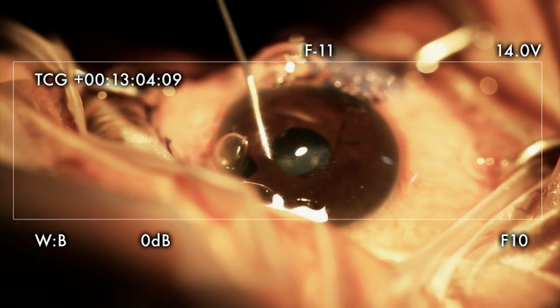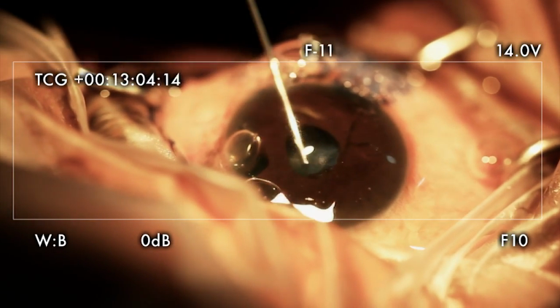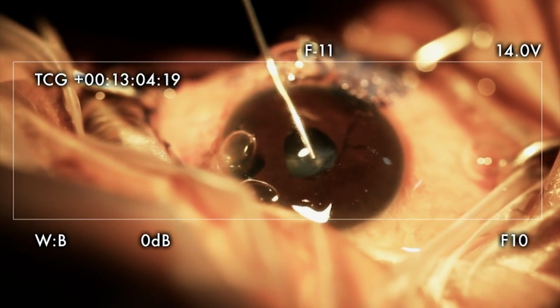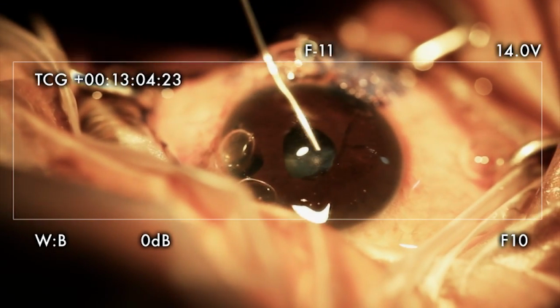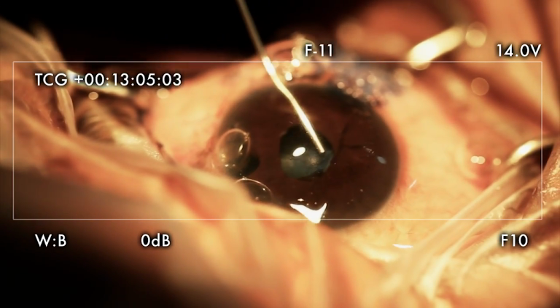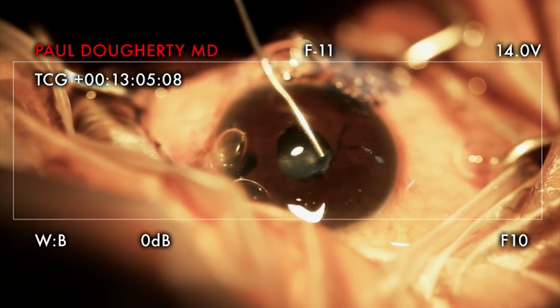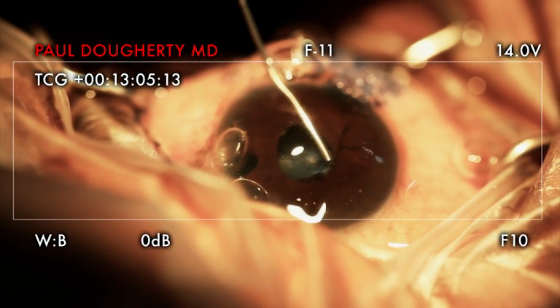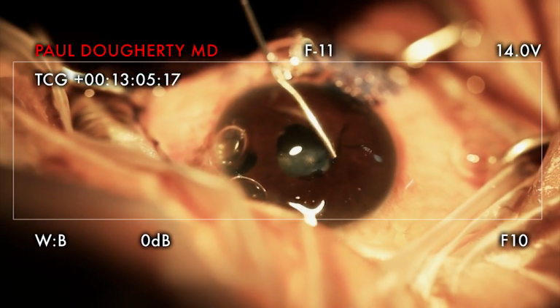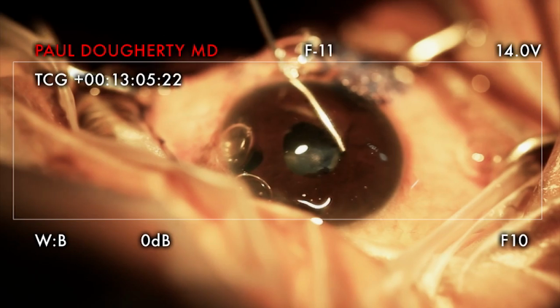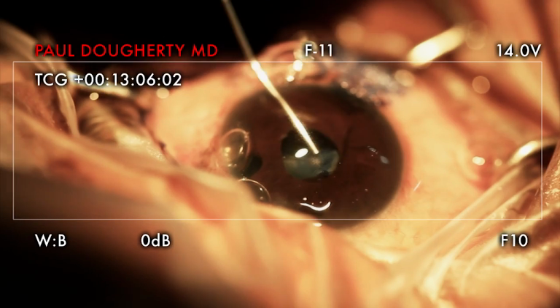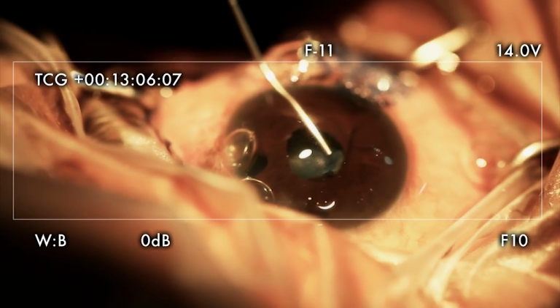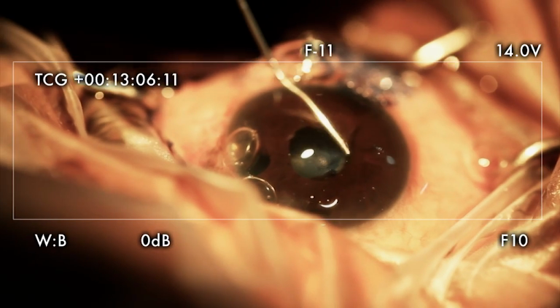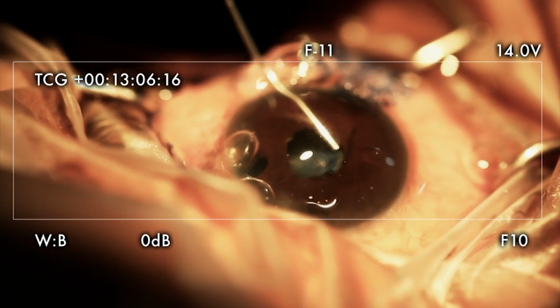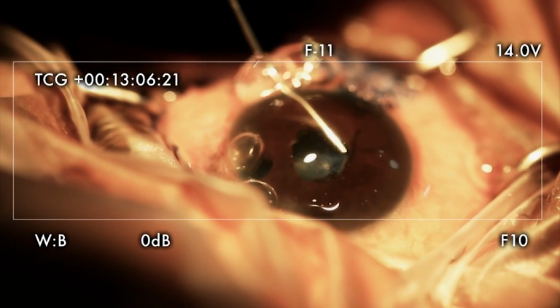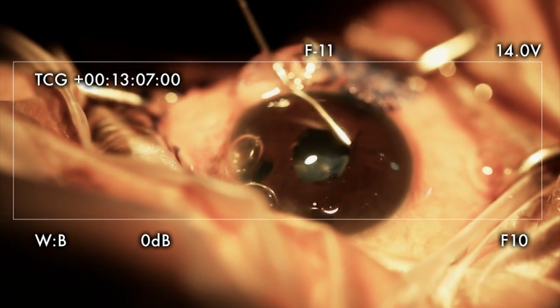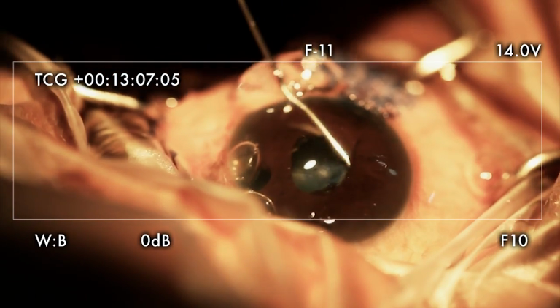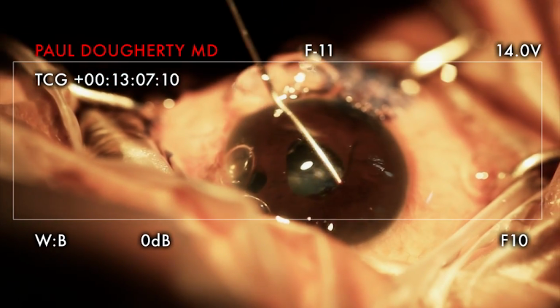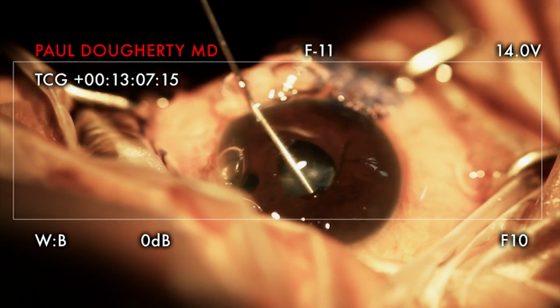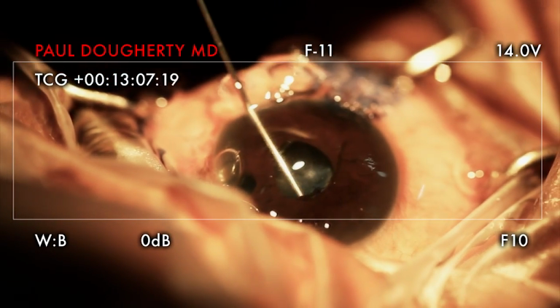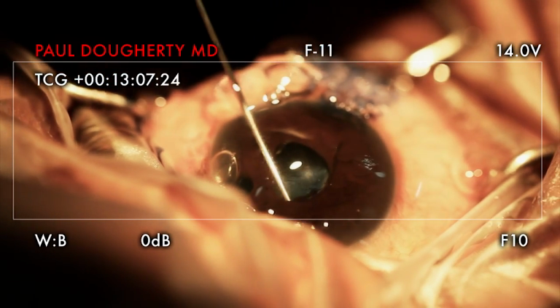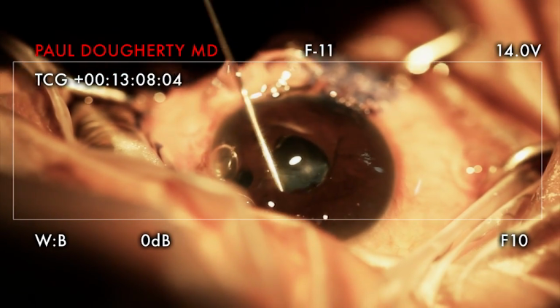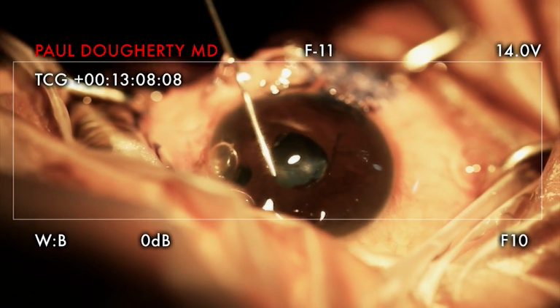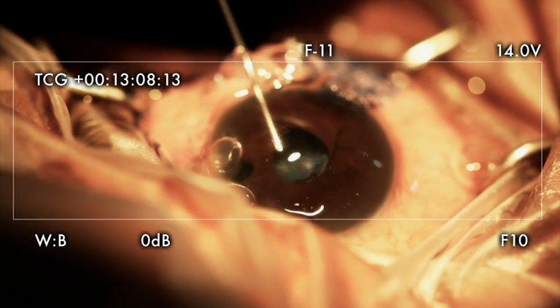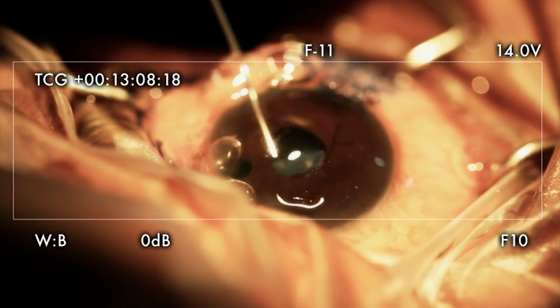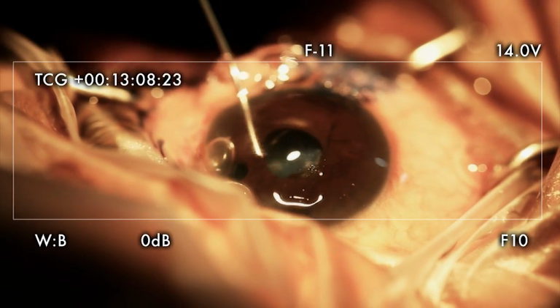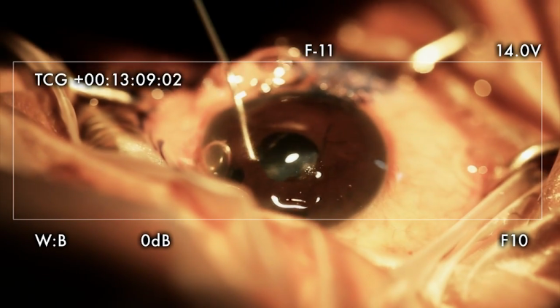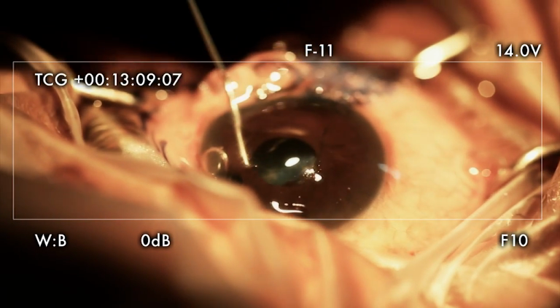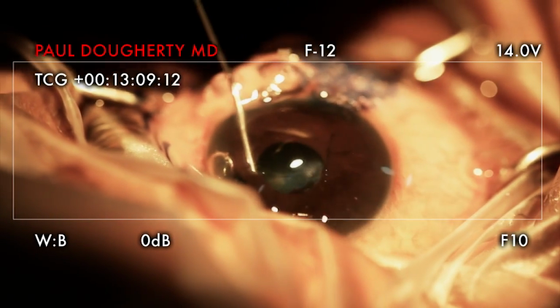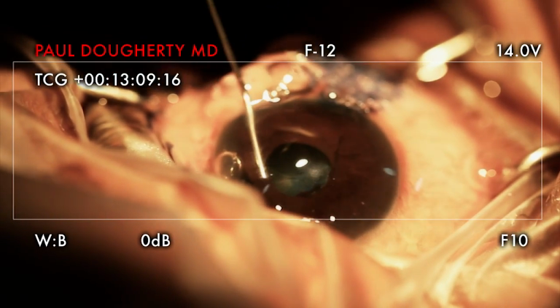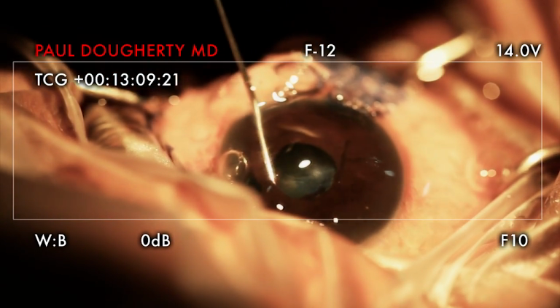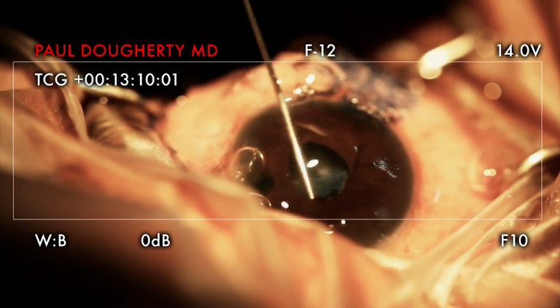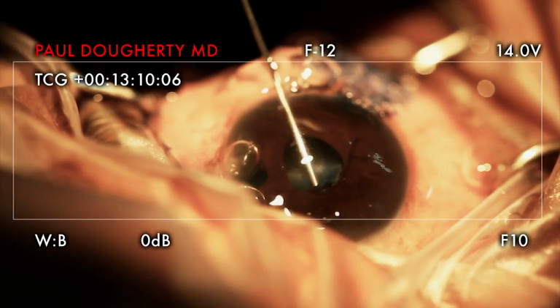Now the ring is next. Make sure the synechia PI is broken — so you can get it to the ring, right?